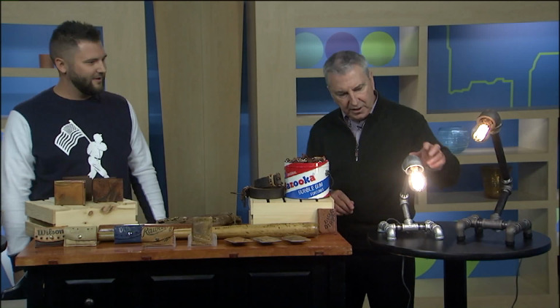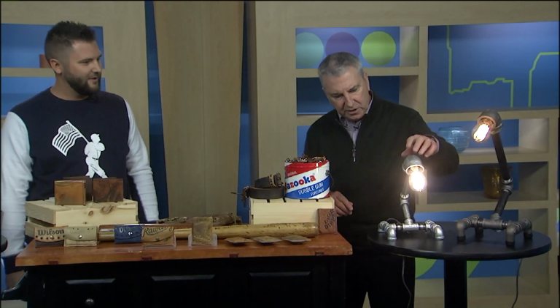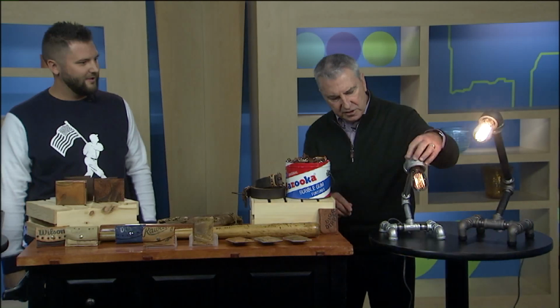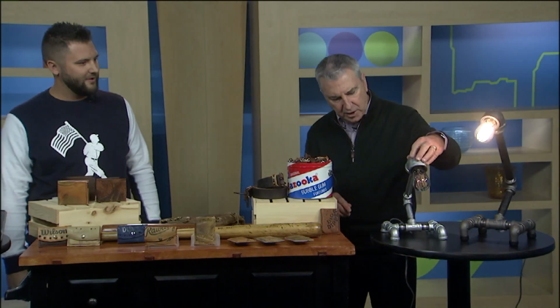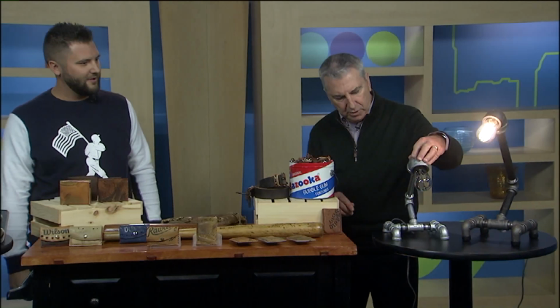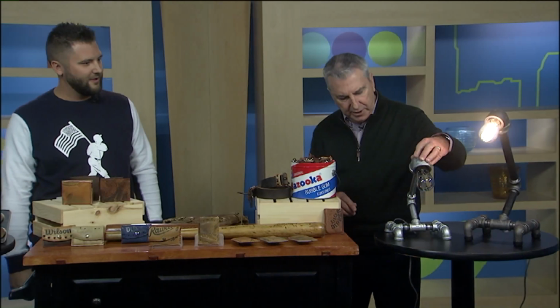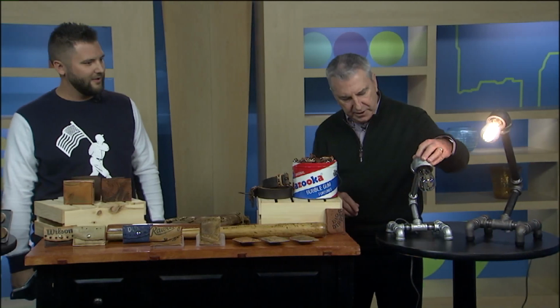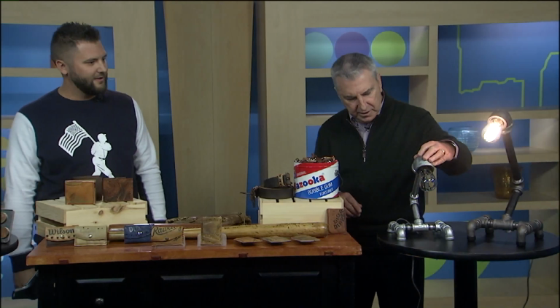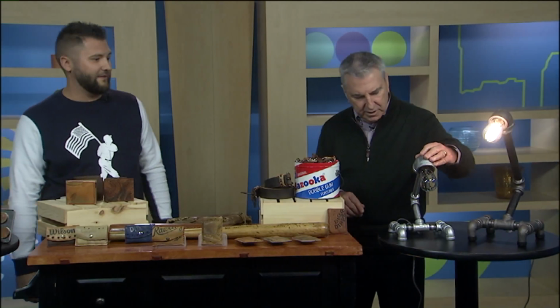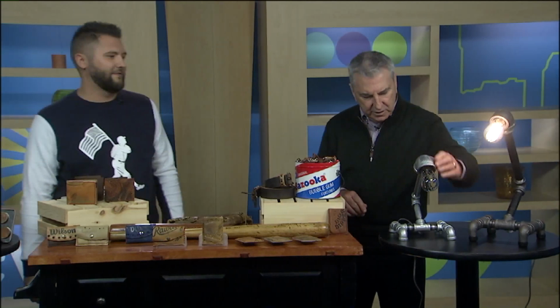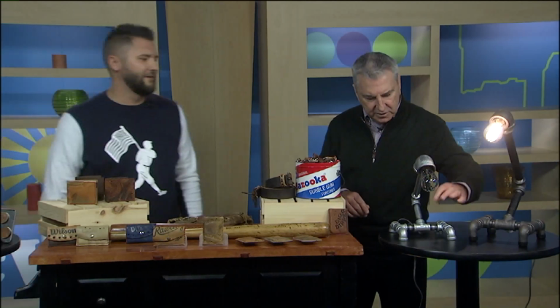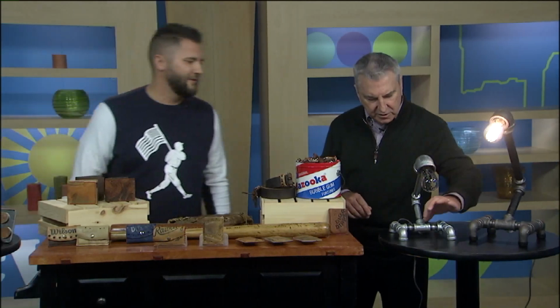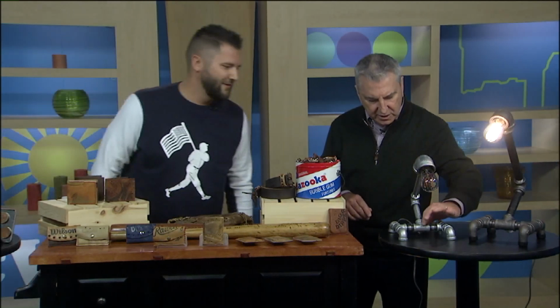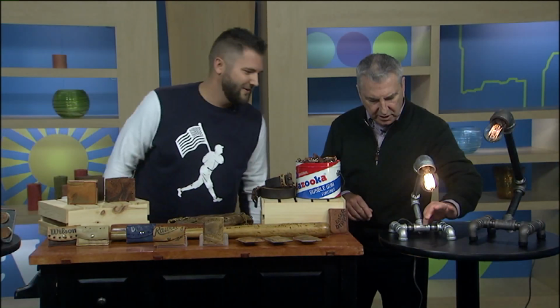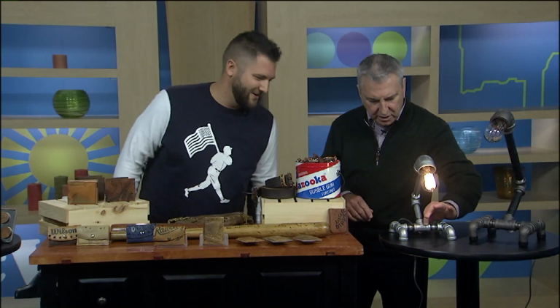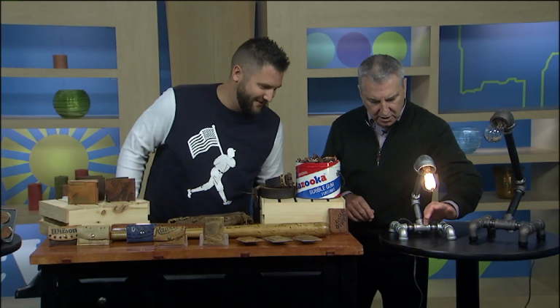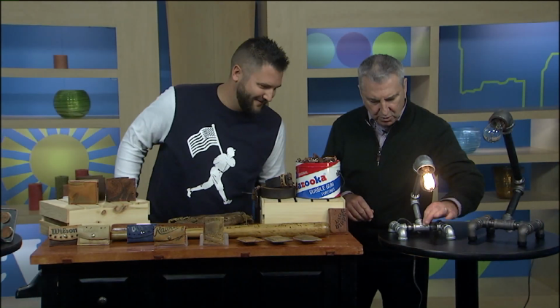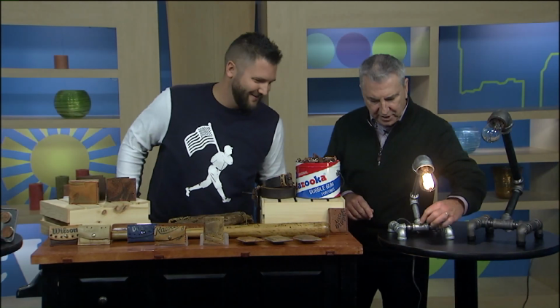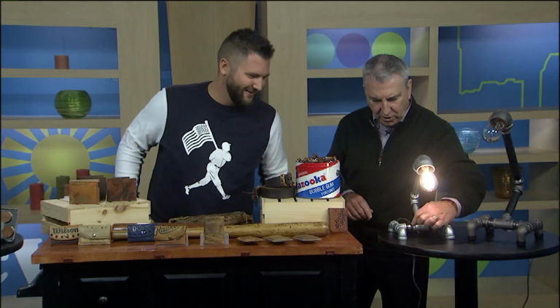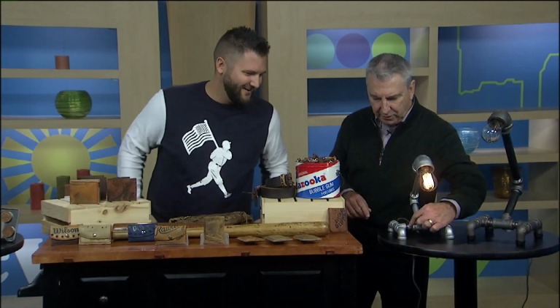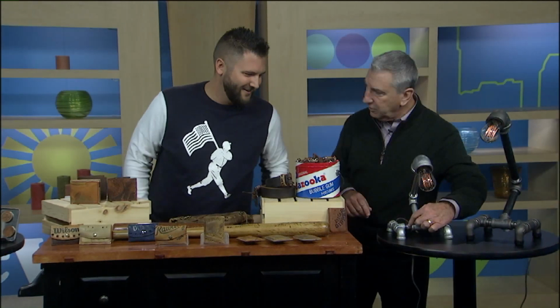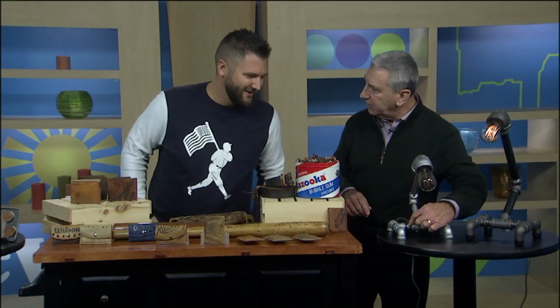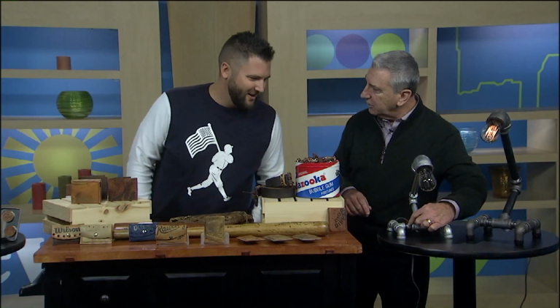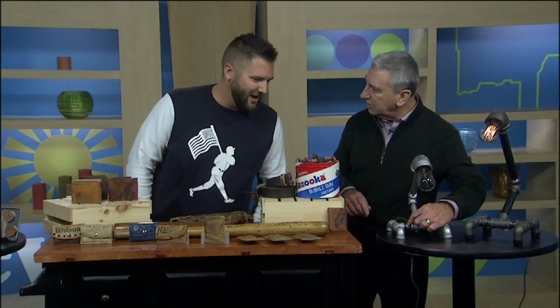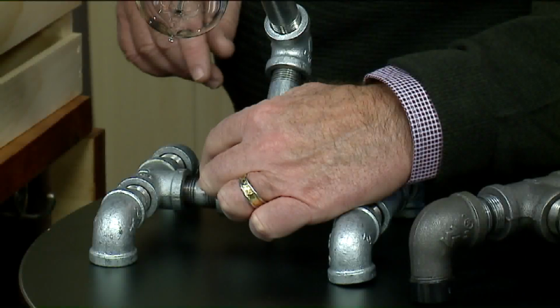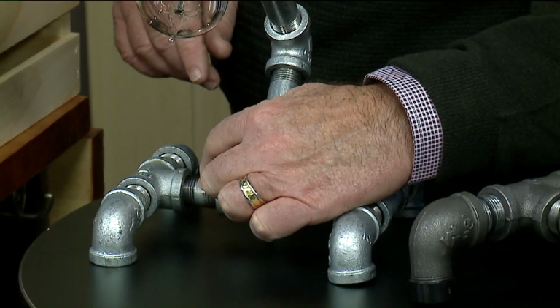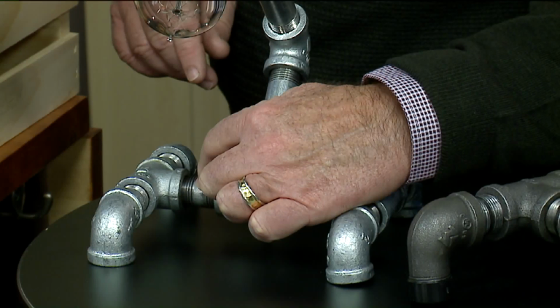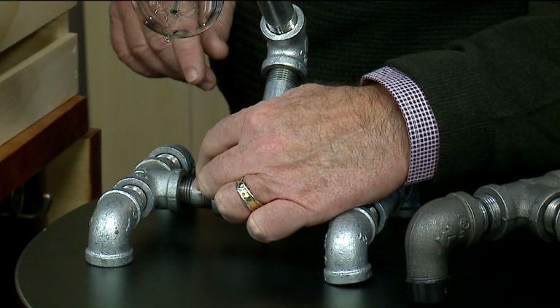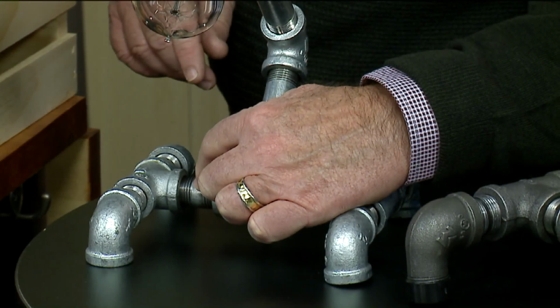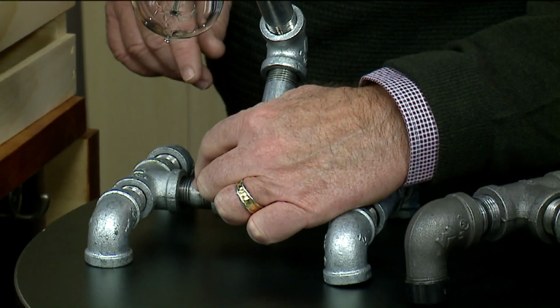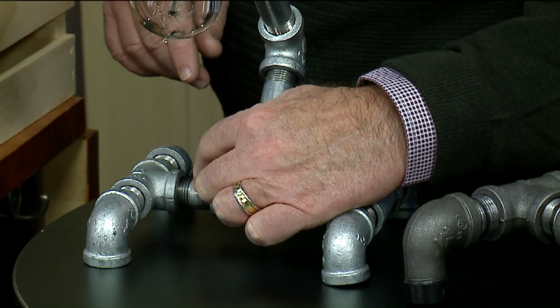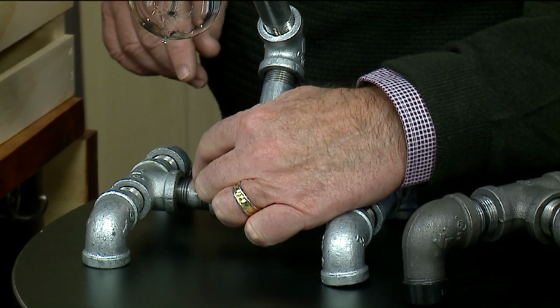So you know all the parts — this is an elbow, this is a tee, and what do they call that one right there? A nipple. That's your little point right there.